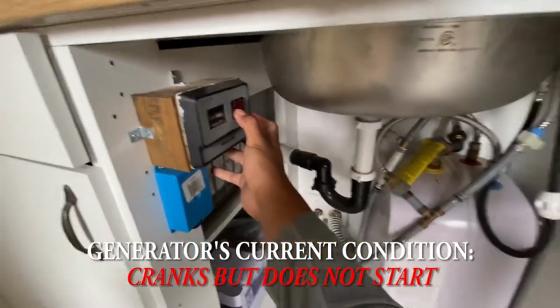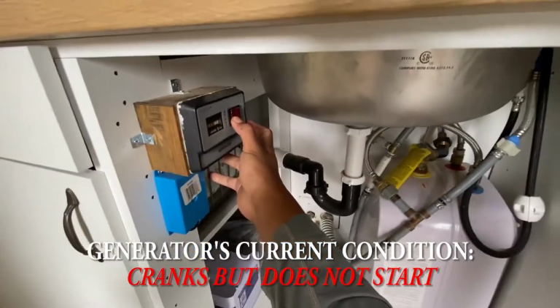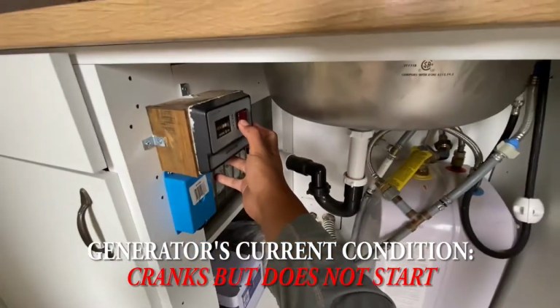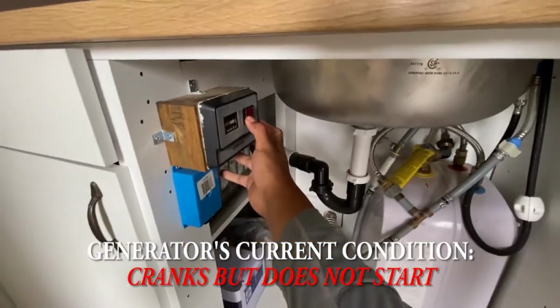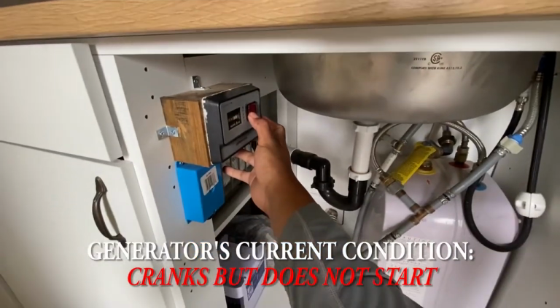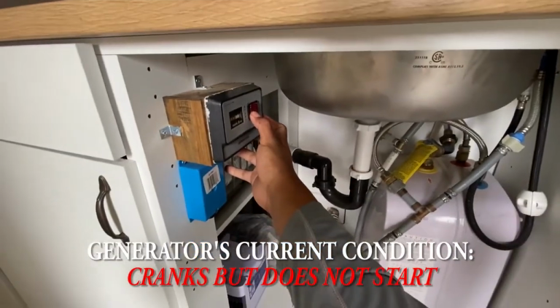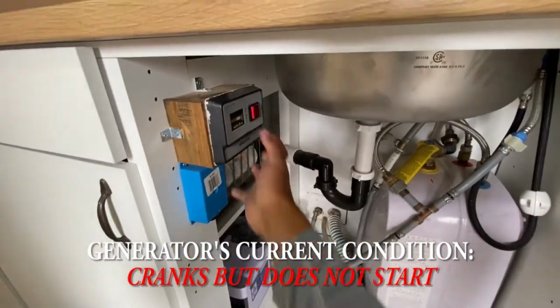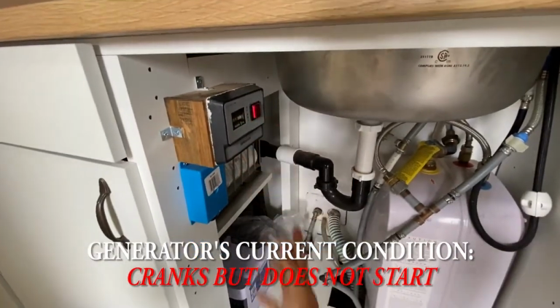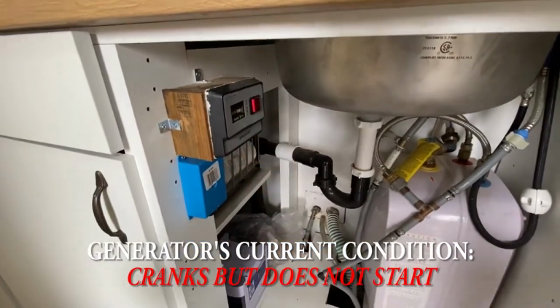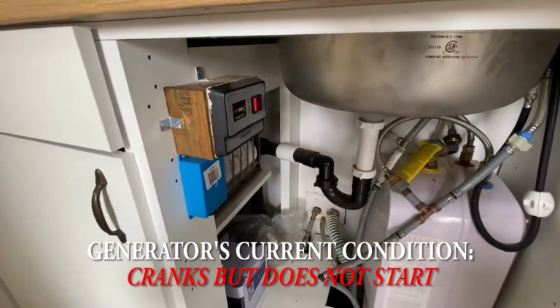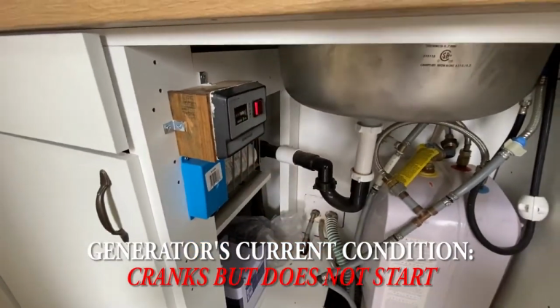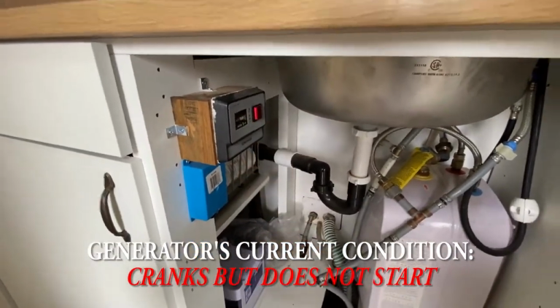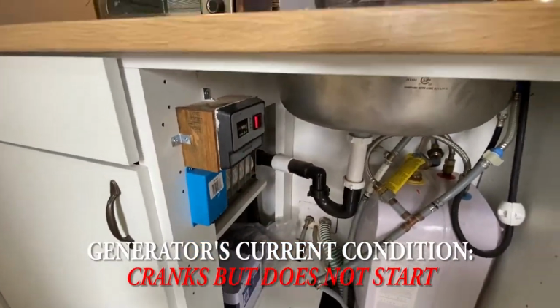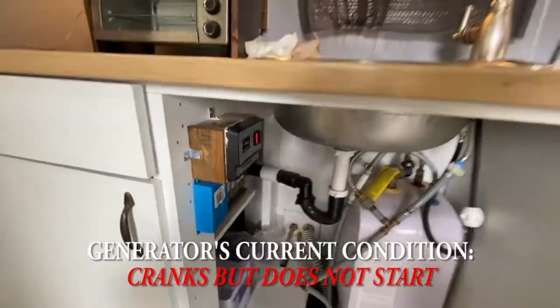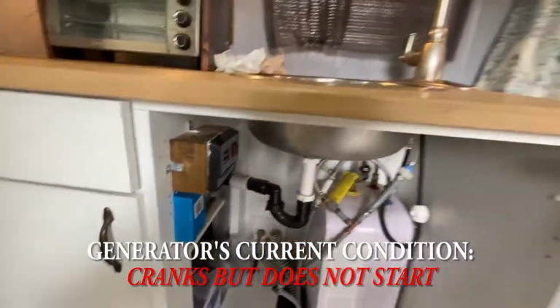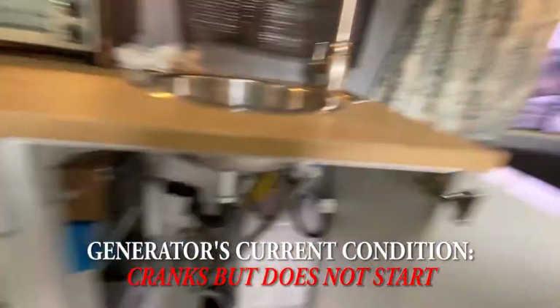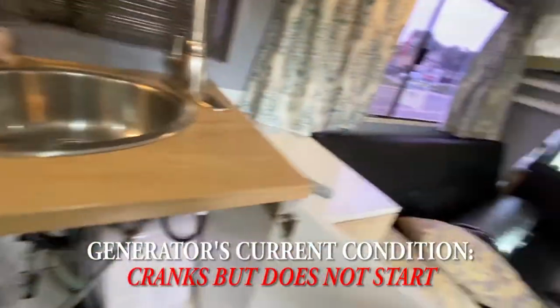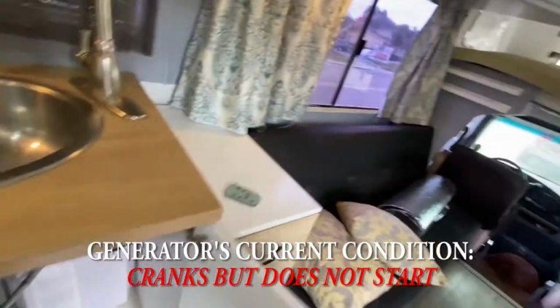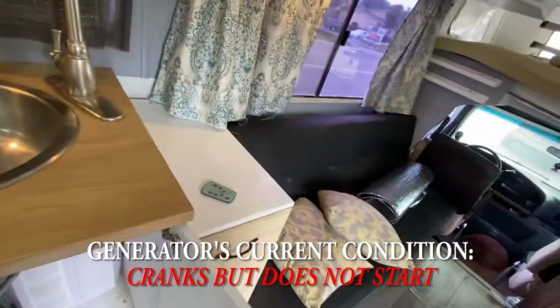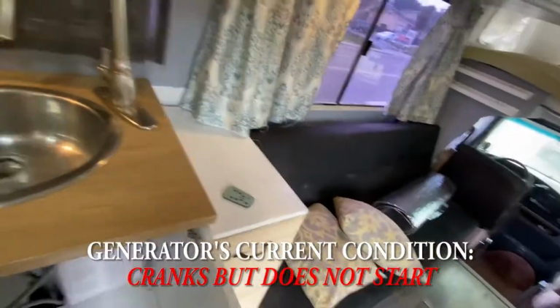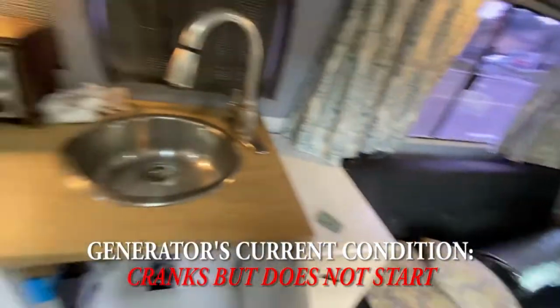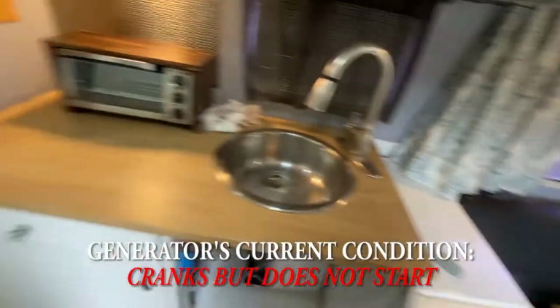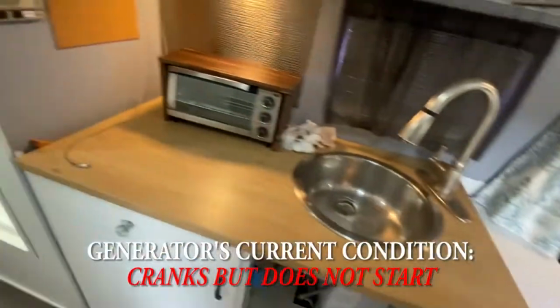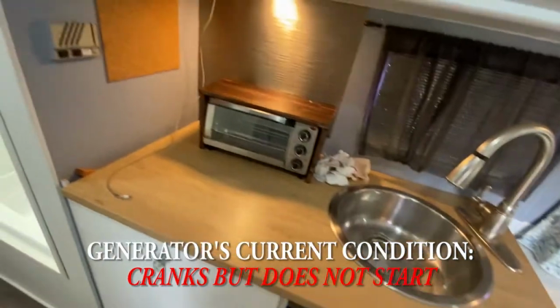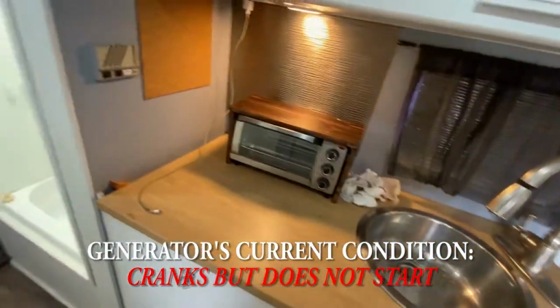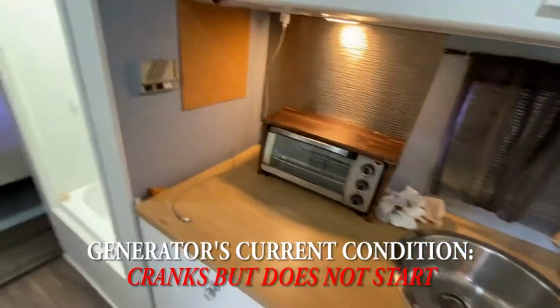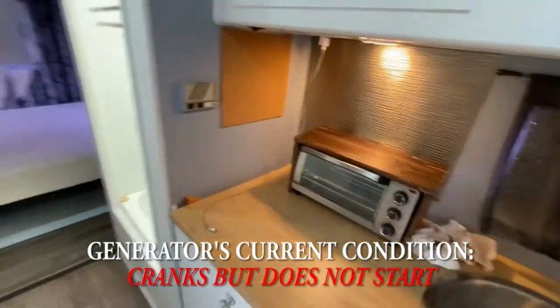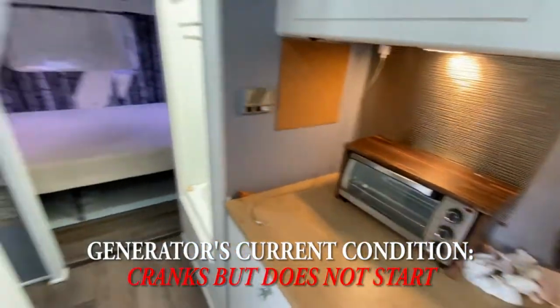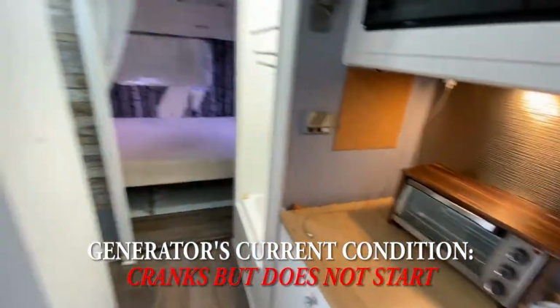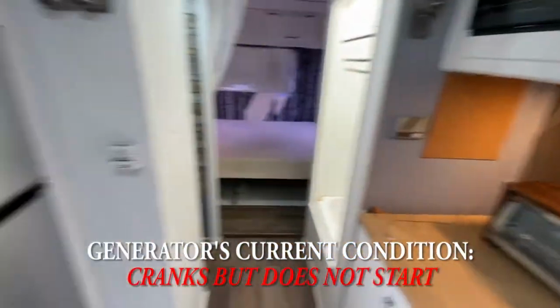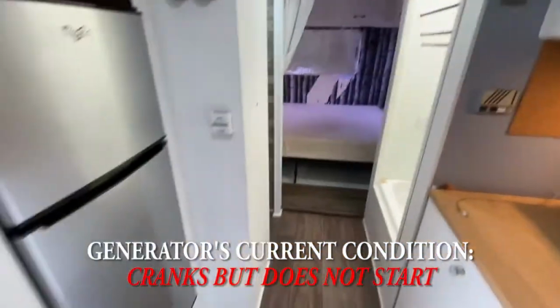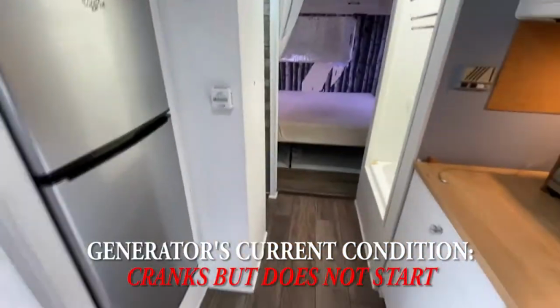Let me show you what happens when we try to start the generator. You can hear it almost starts but then backfires — it's a crank but no start situation.